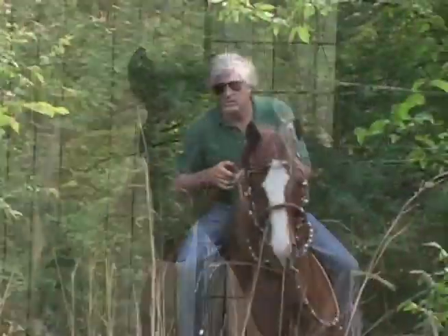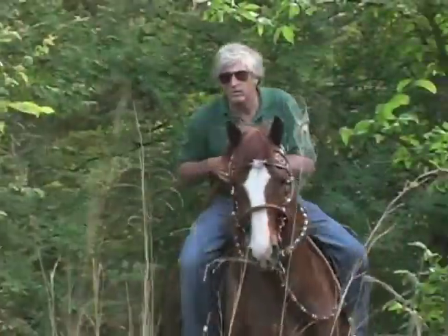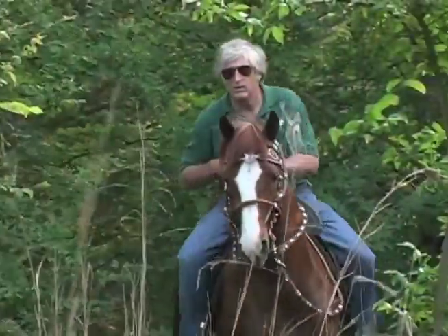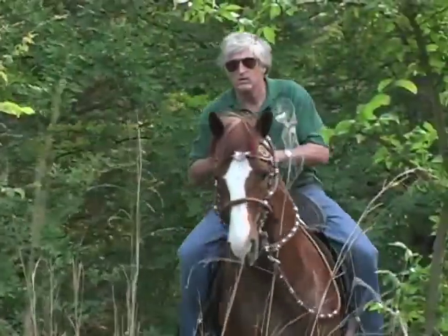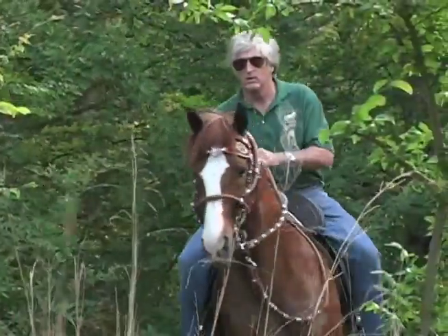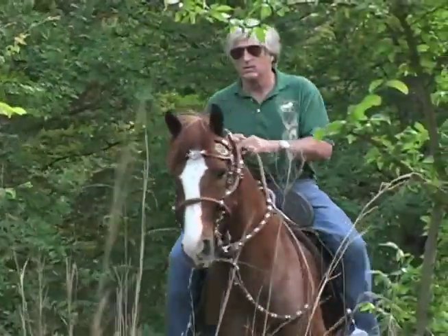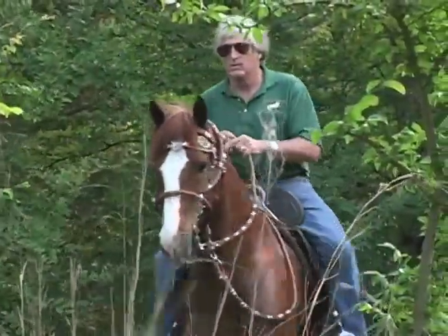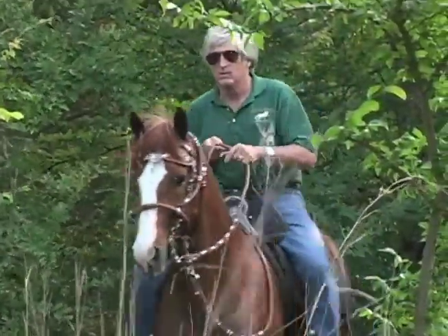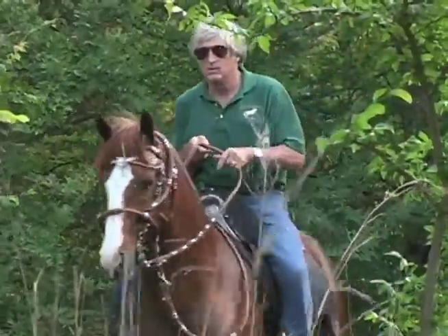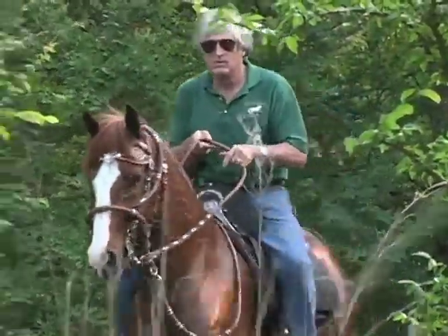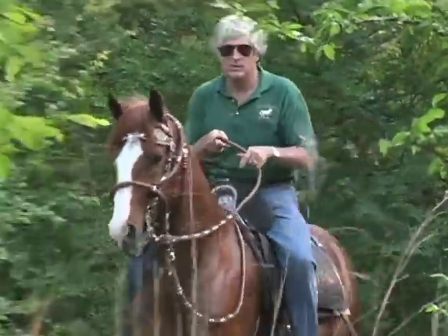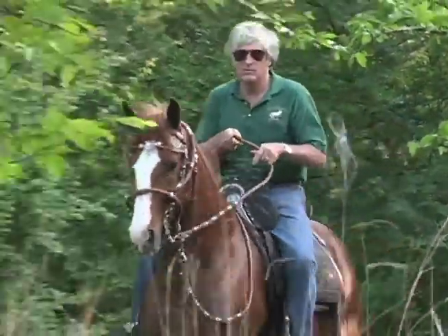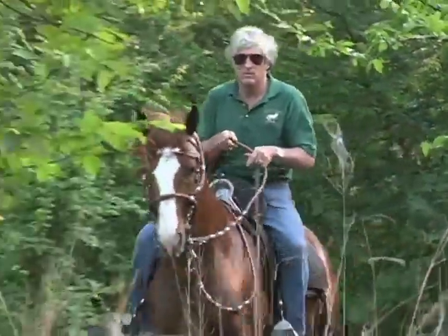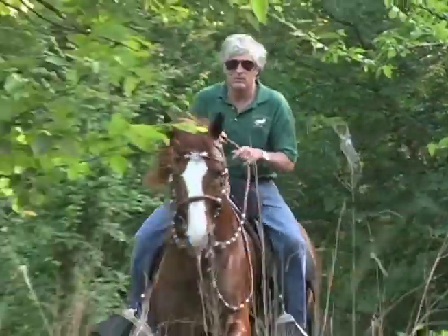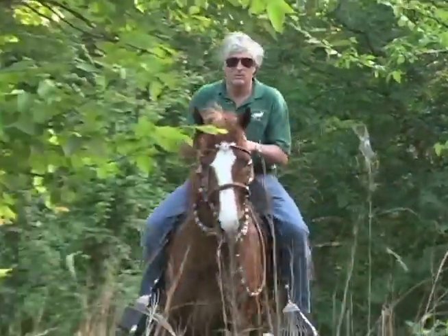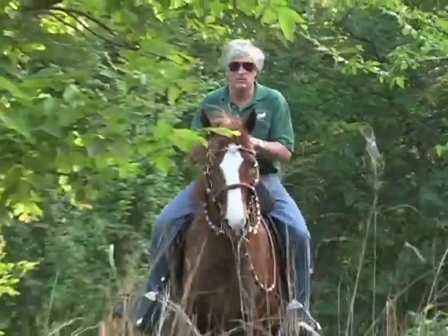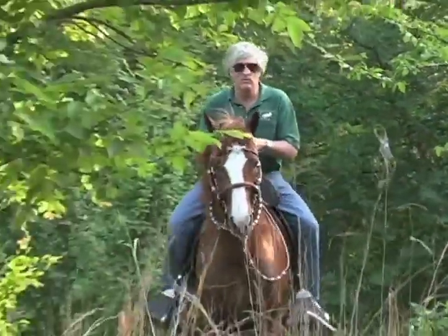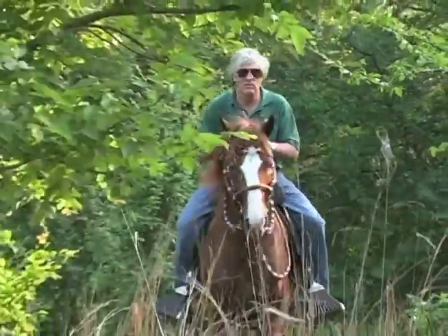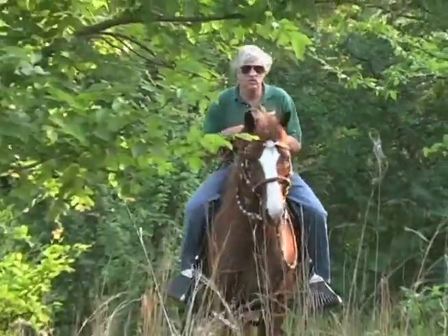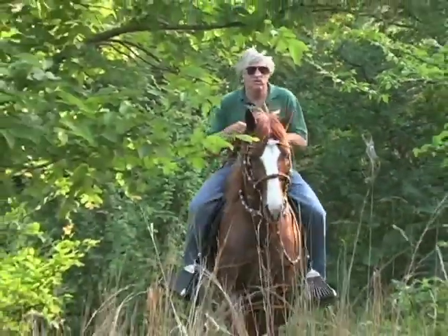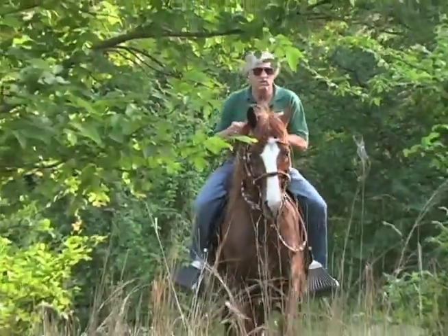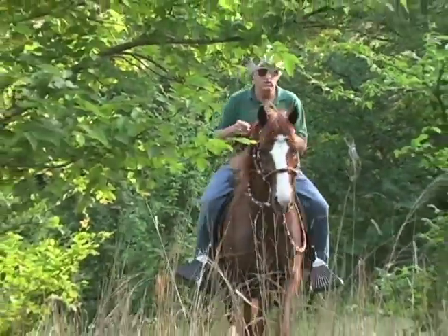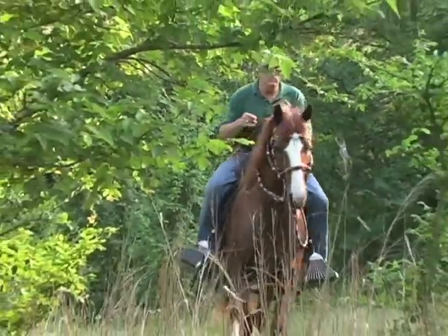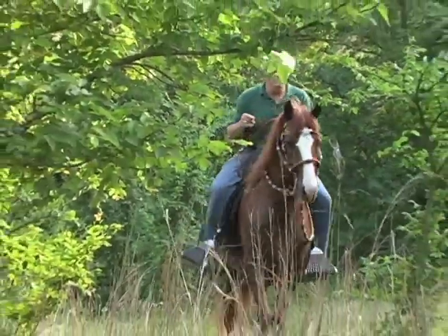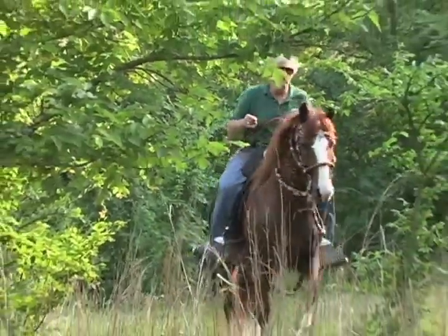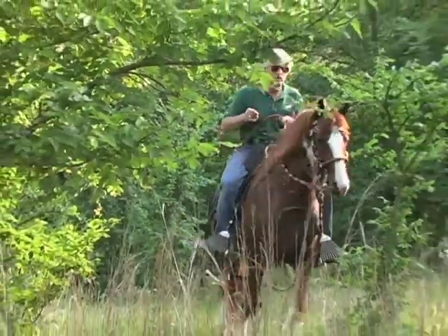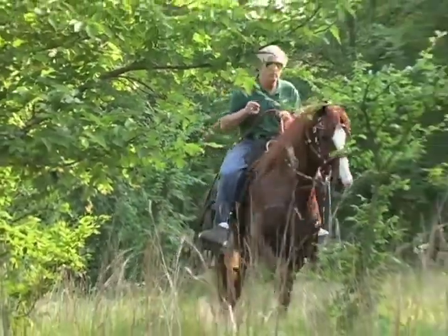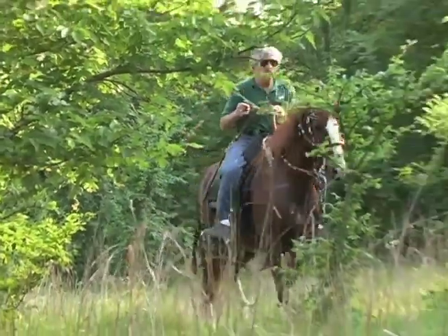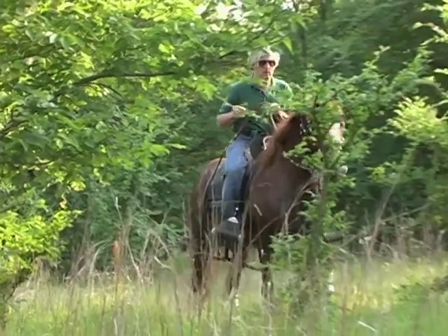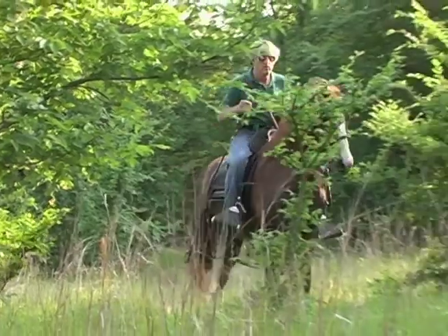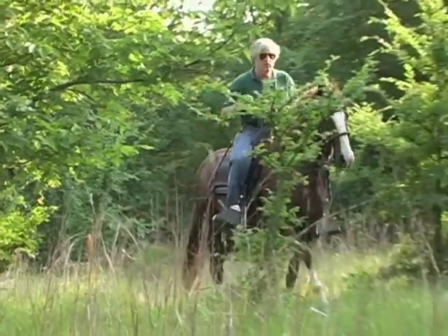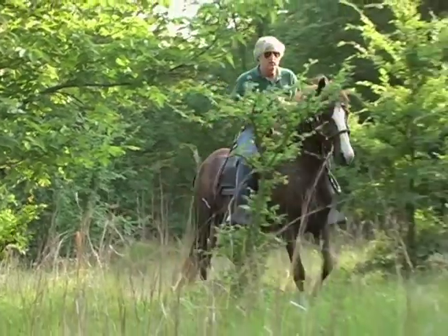Leisurely trail rides through the lush green pastures and woods are part of the everyday regime at the ranch.